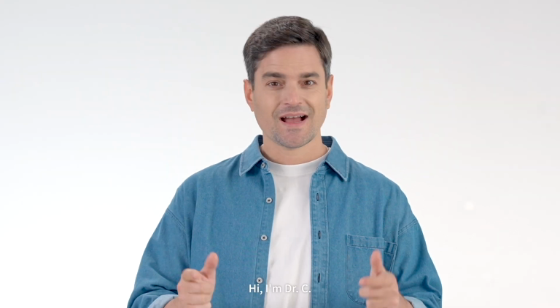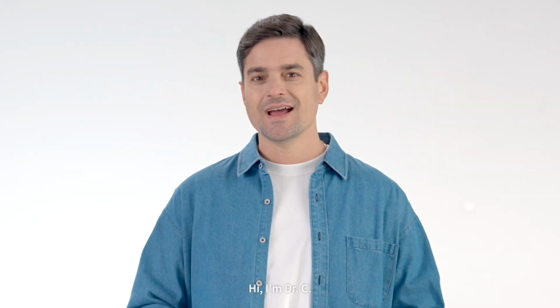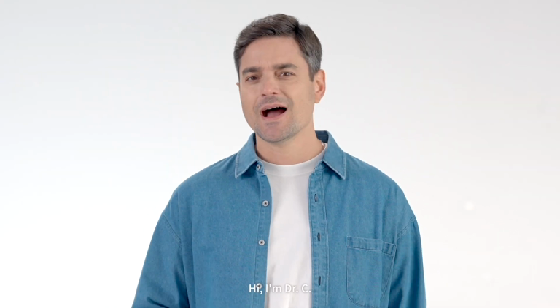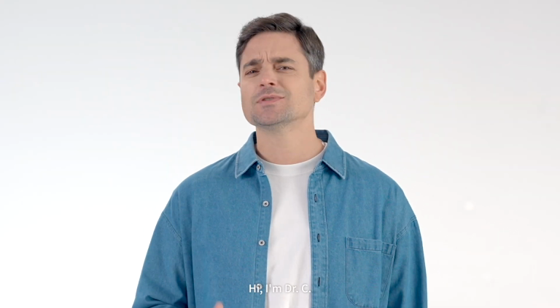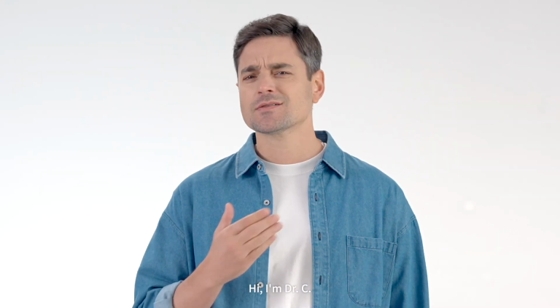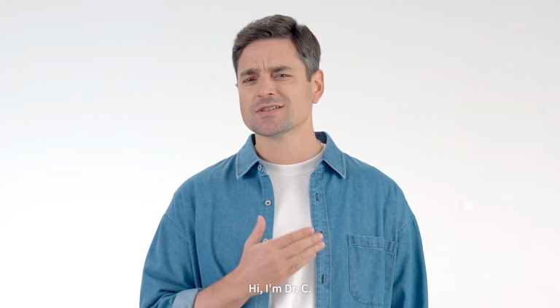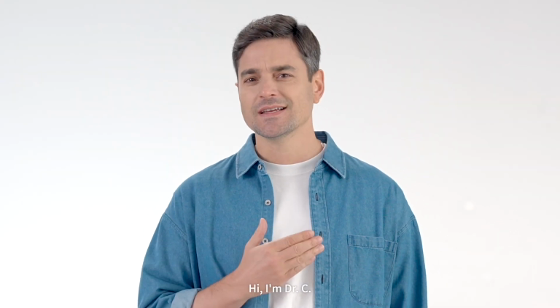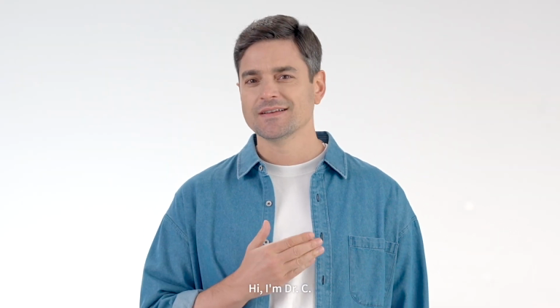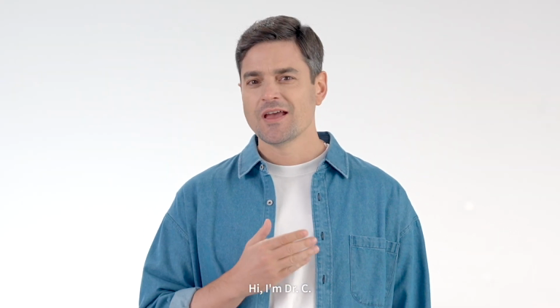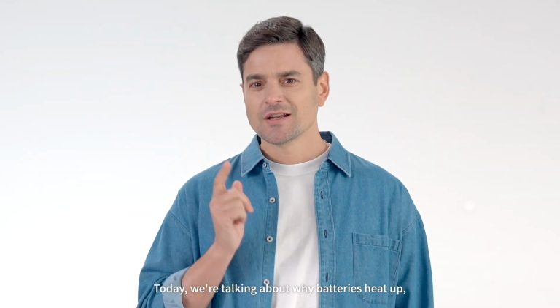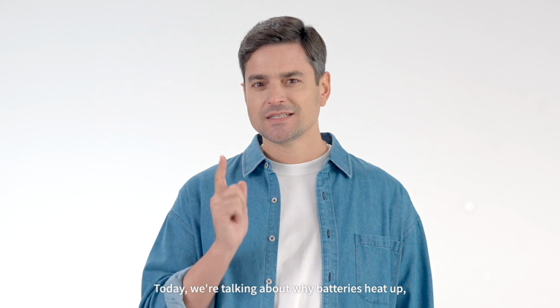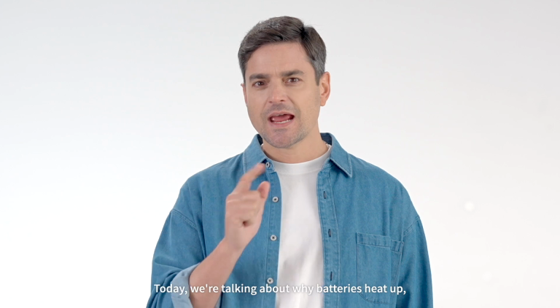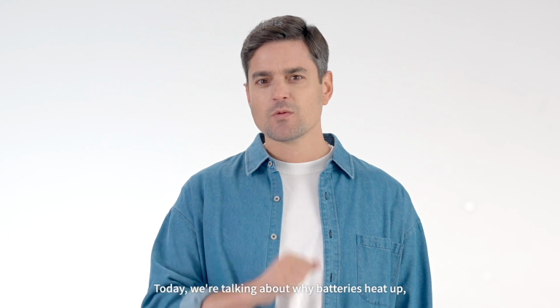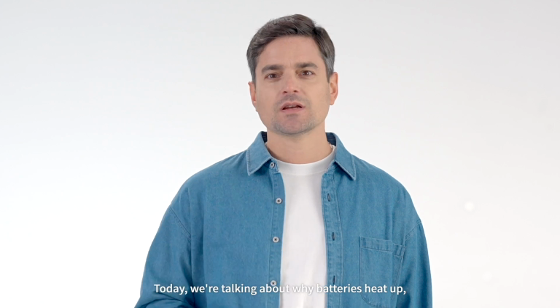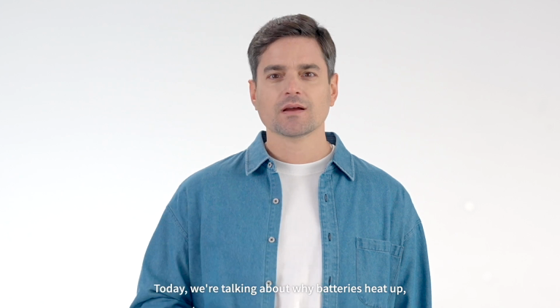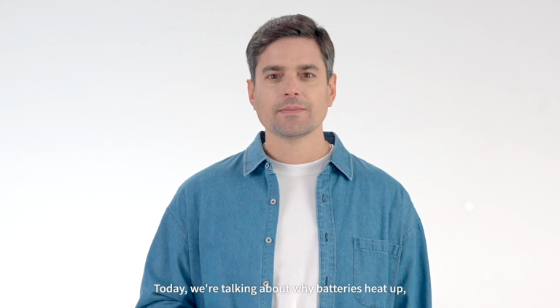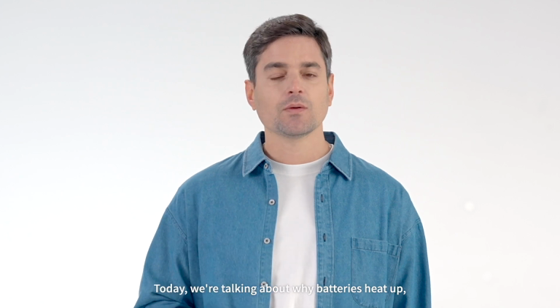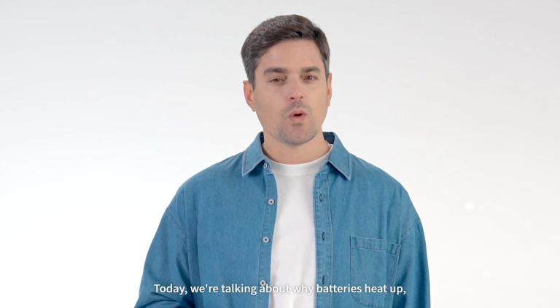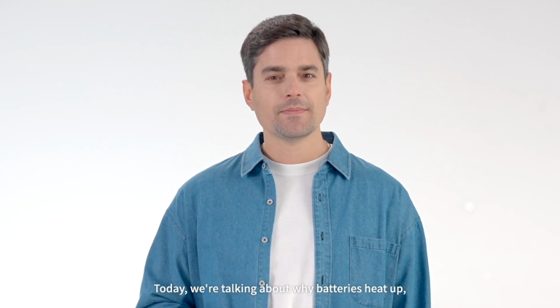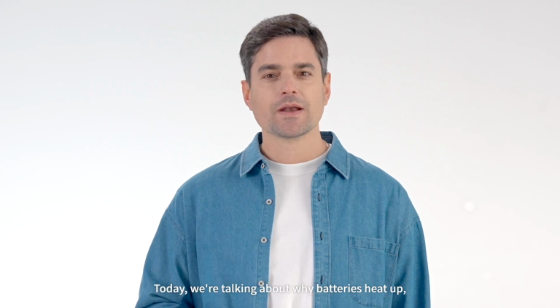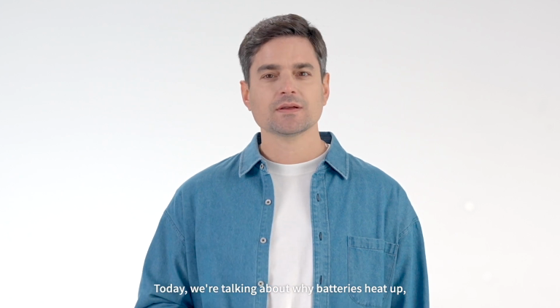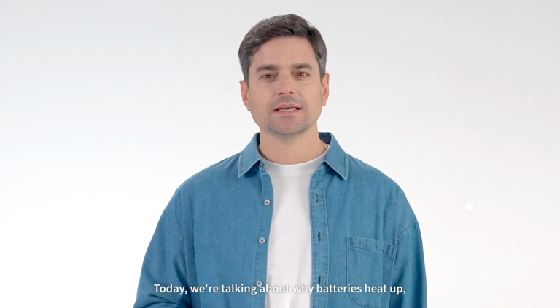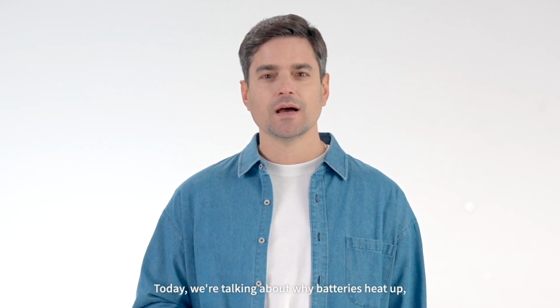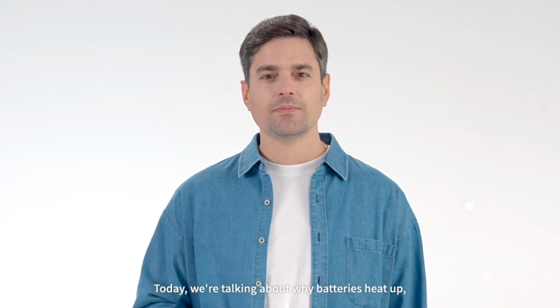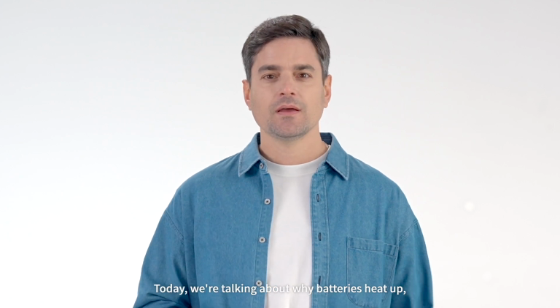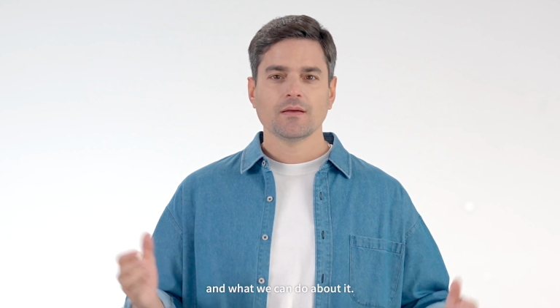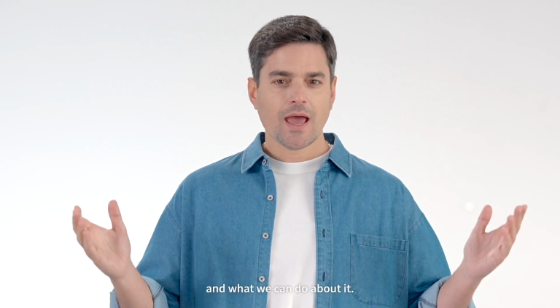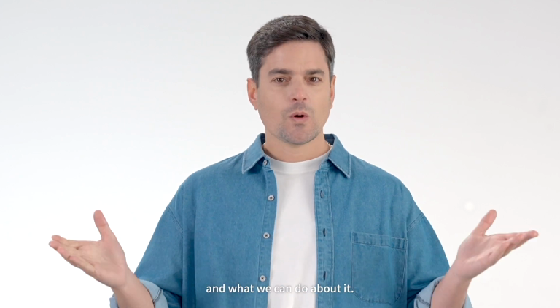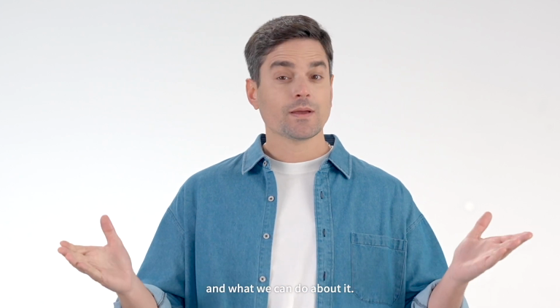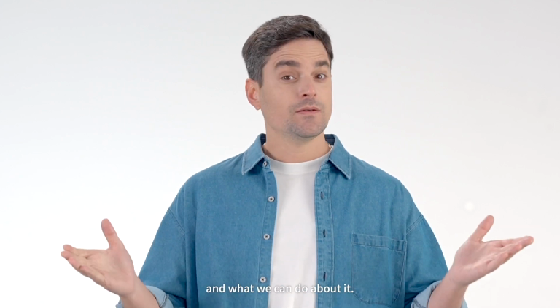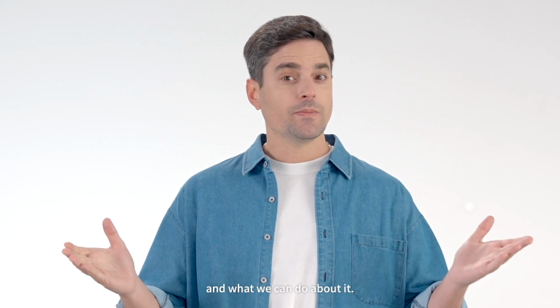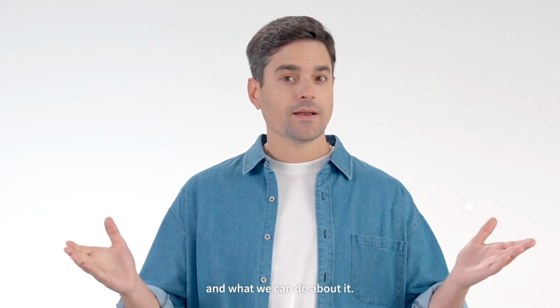Hi, I'm Dr. C. Today we're talking about why batteries heat up and what we can do about it.